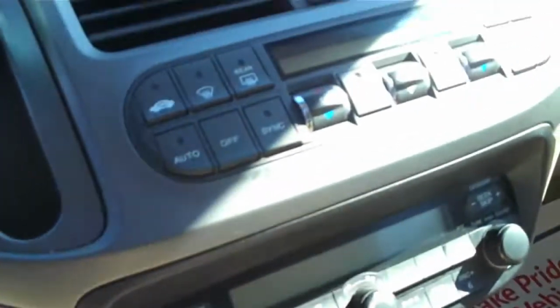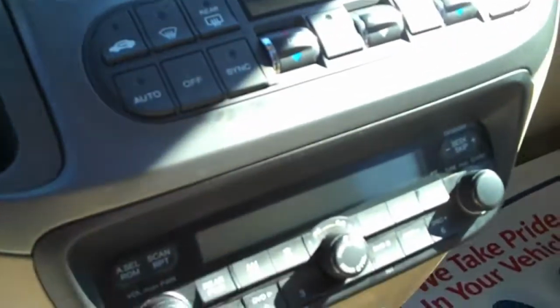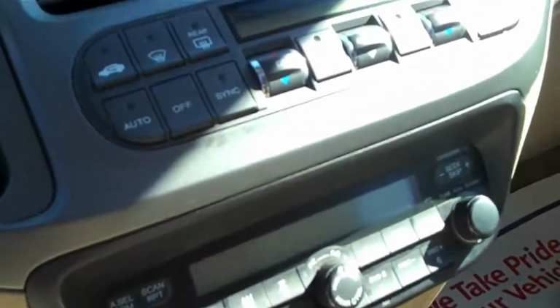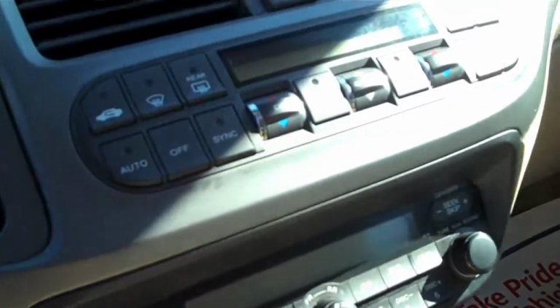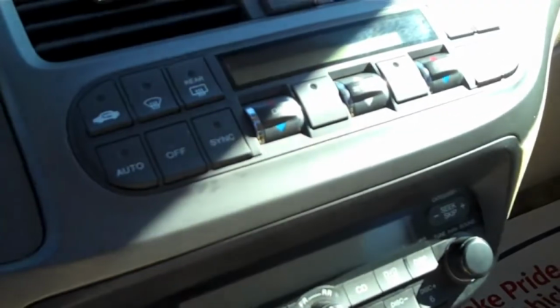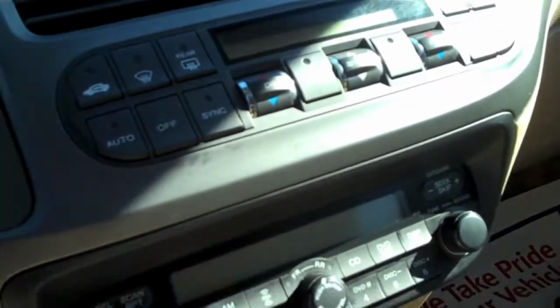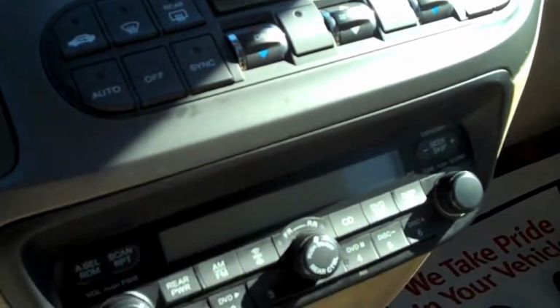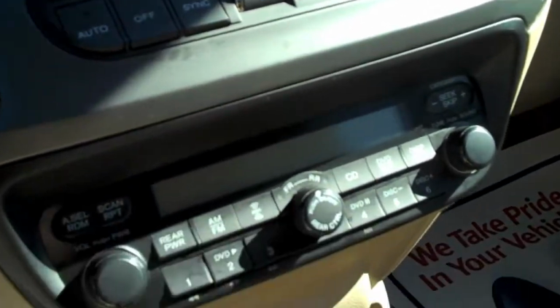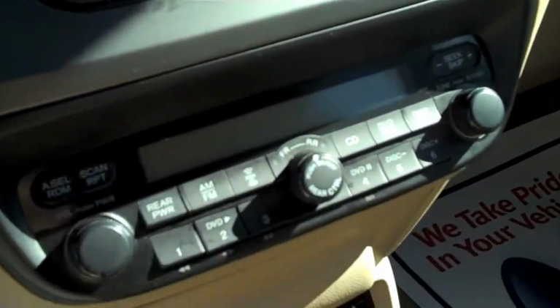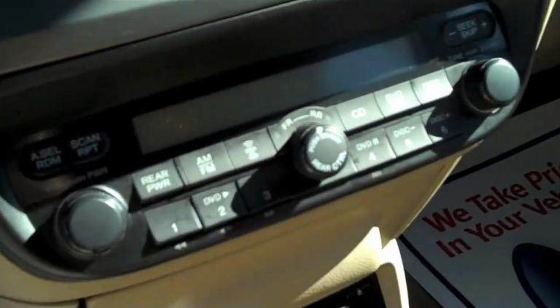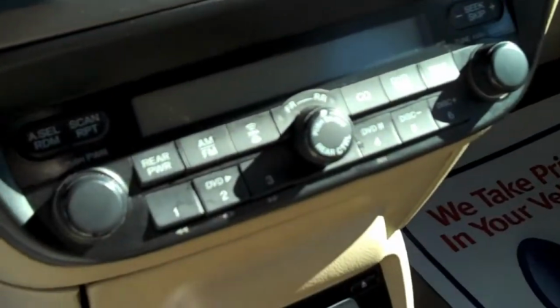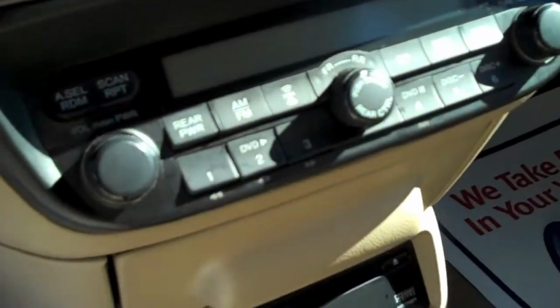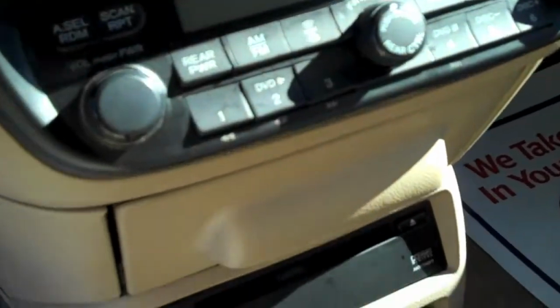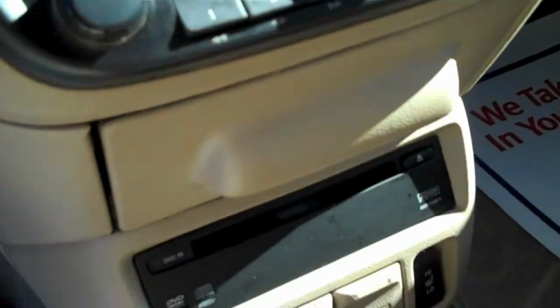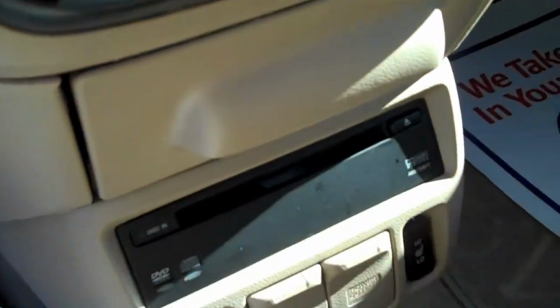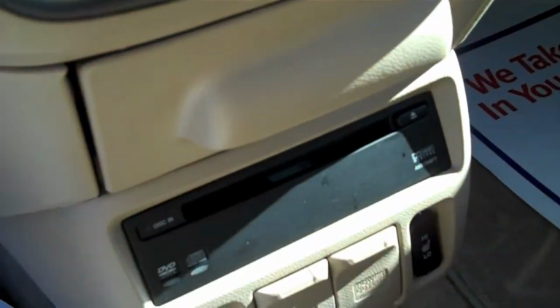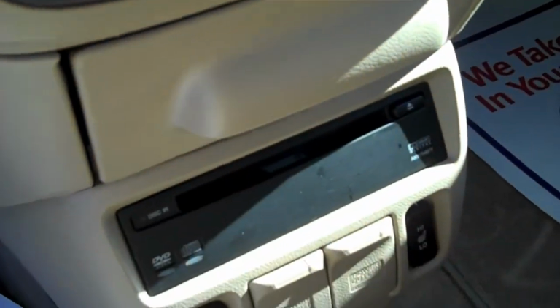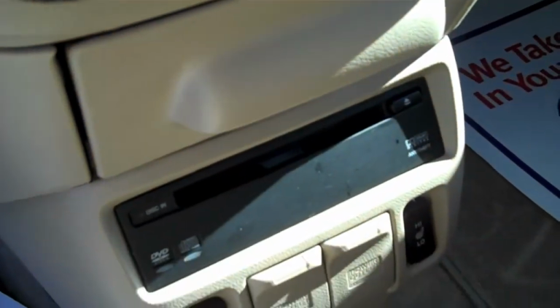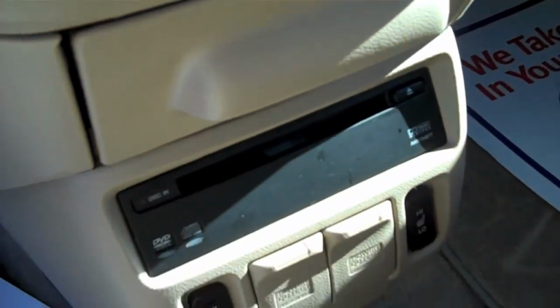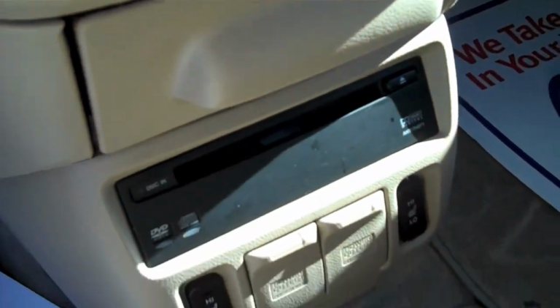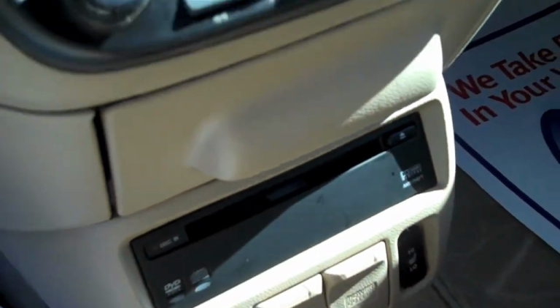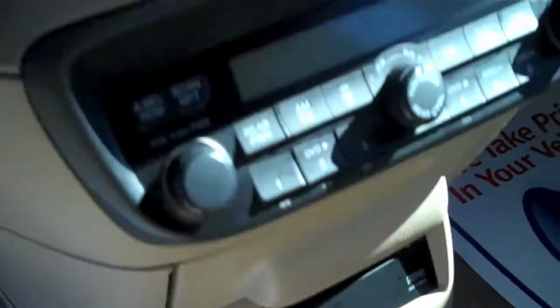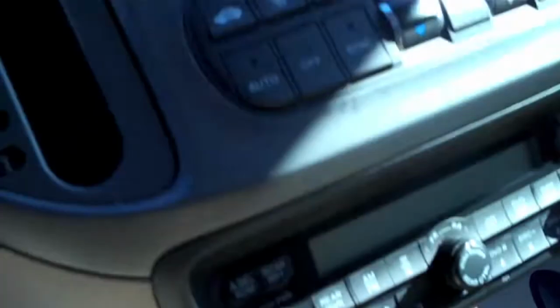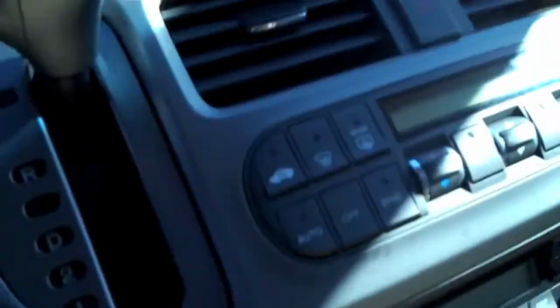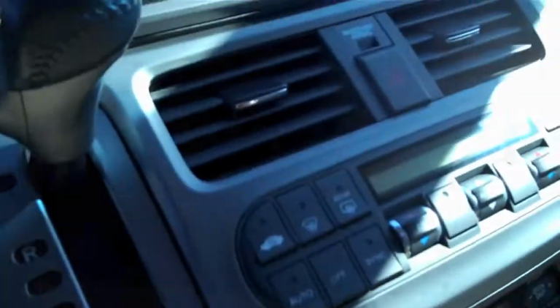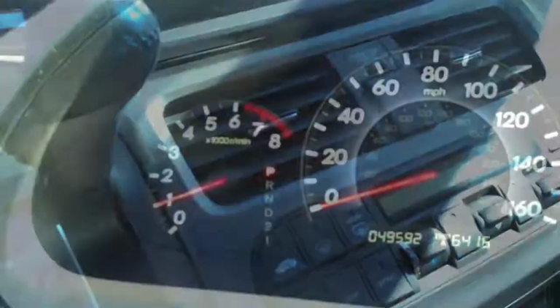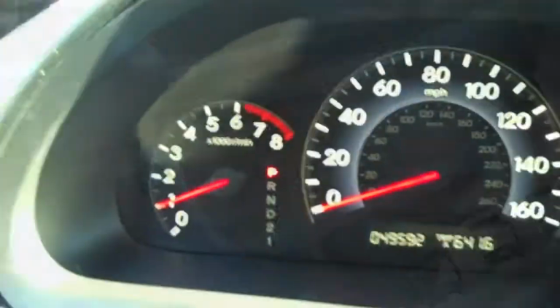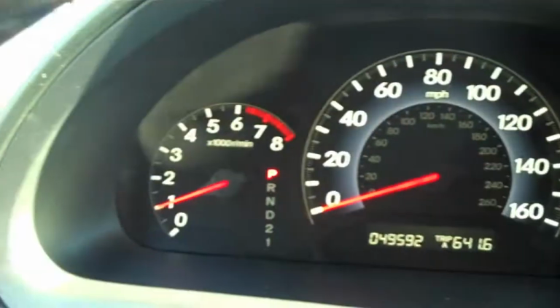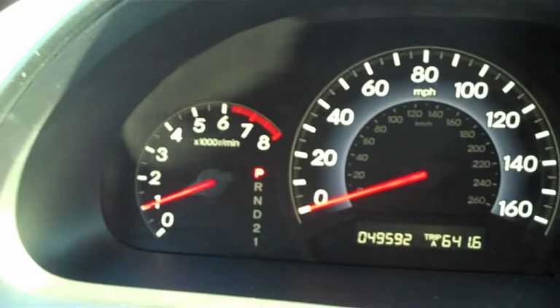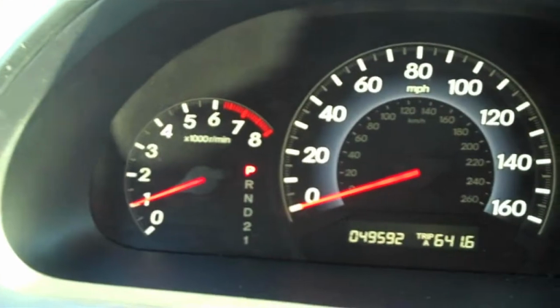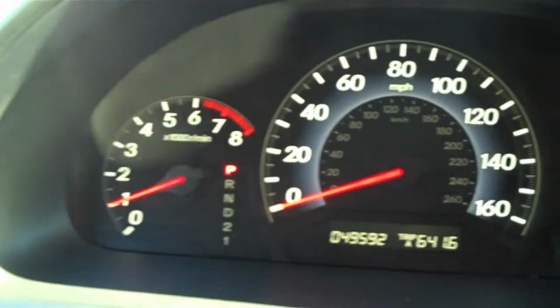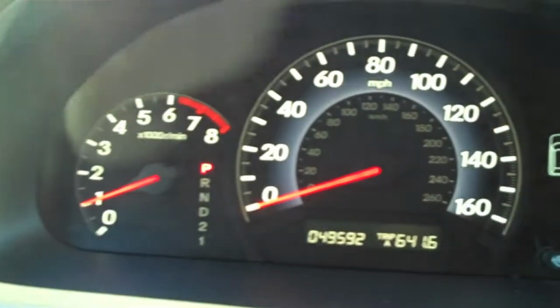Here are your stereo controls on the dash, a DVD loader, auxiliary outputs, and heated seats.